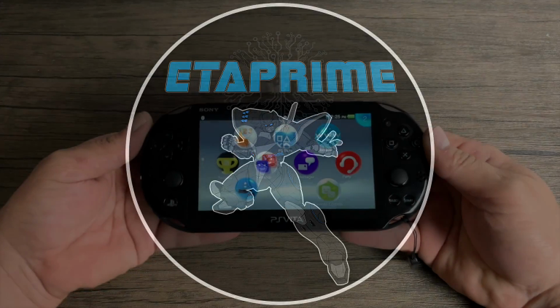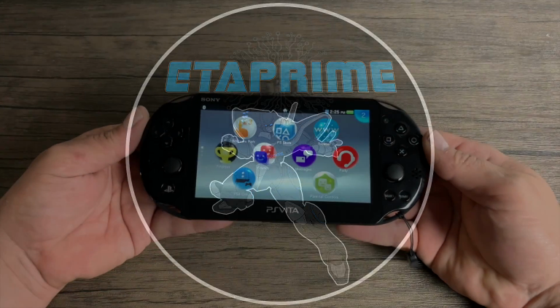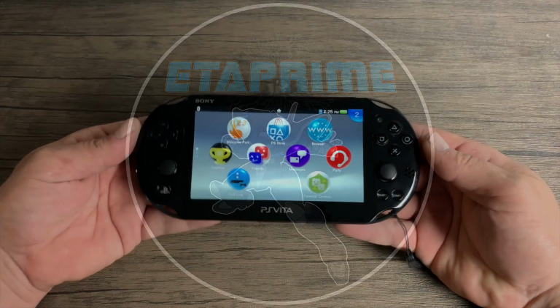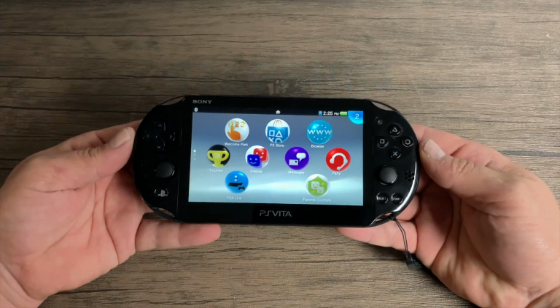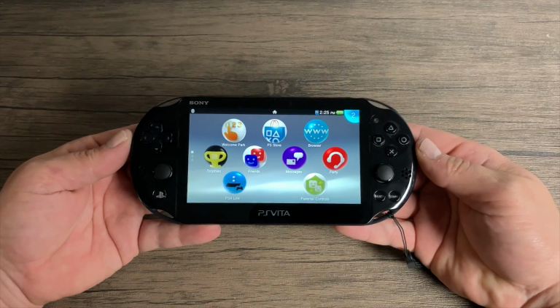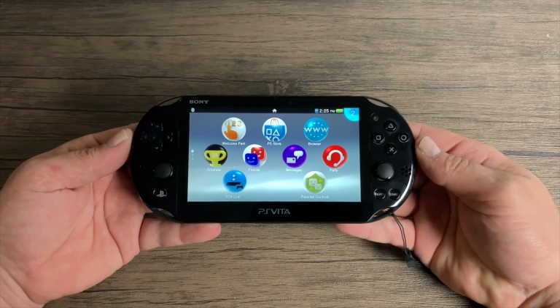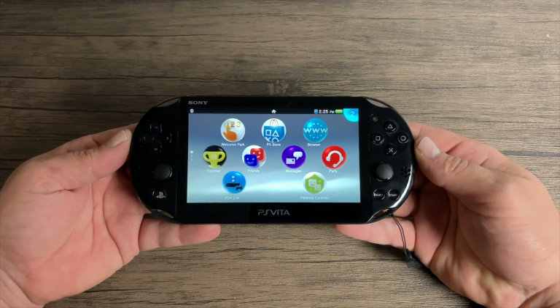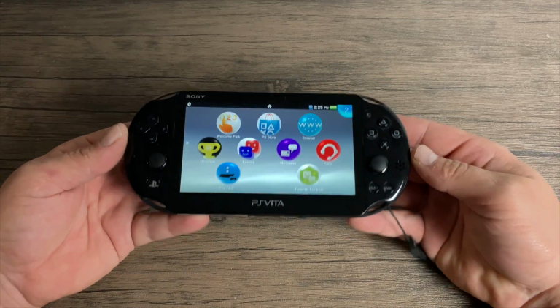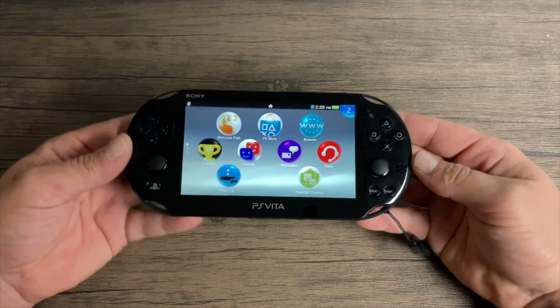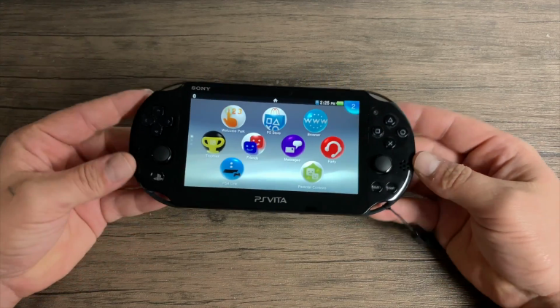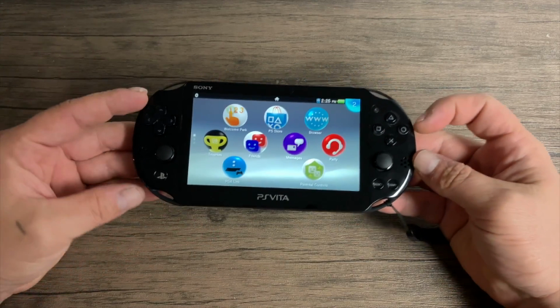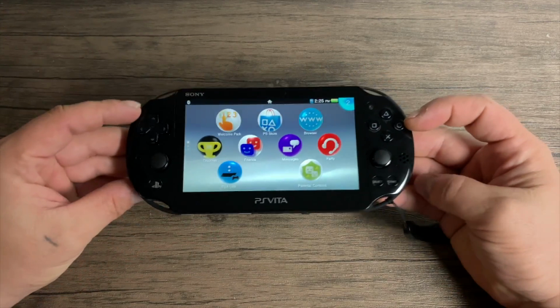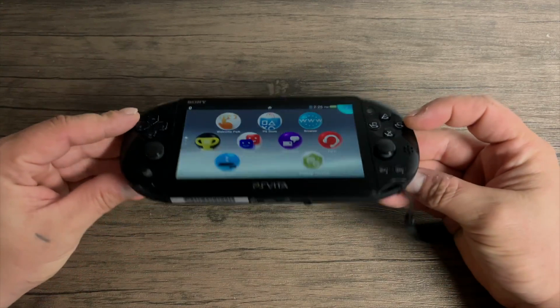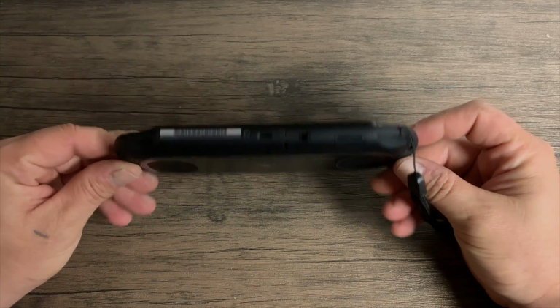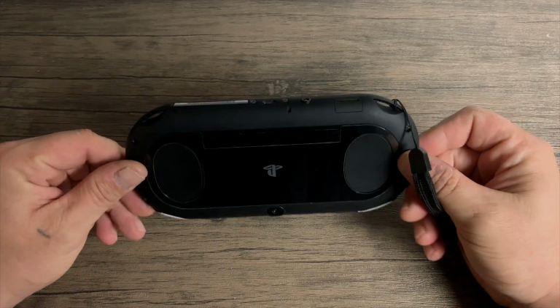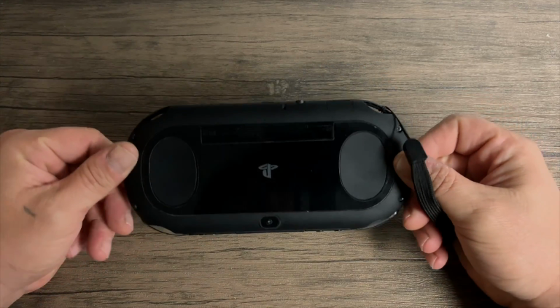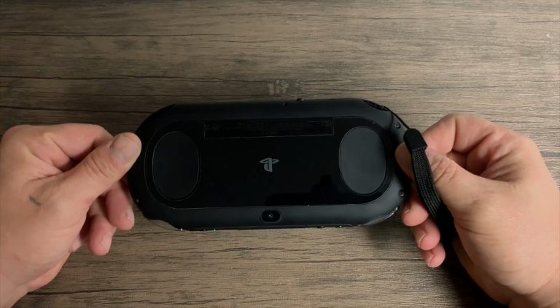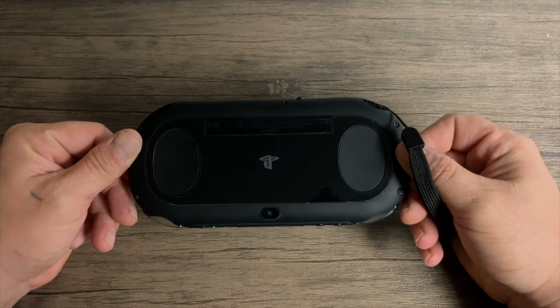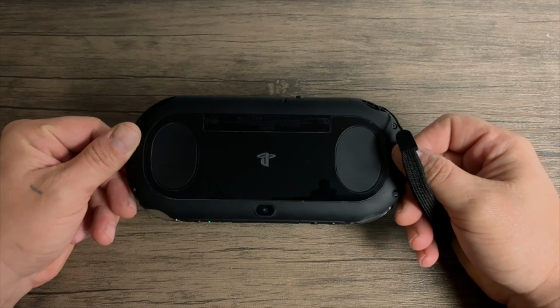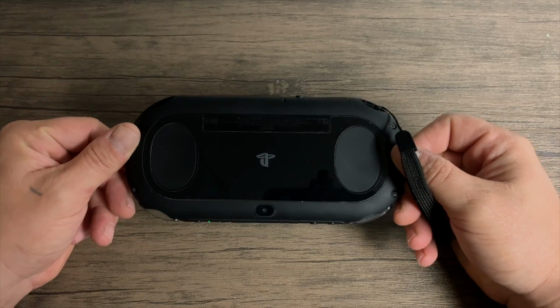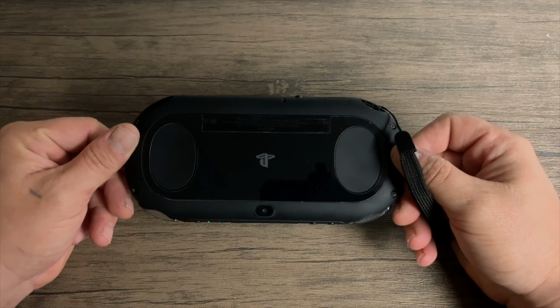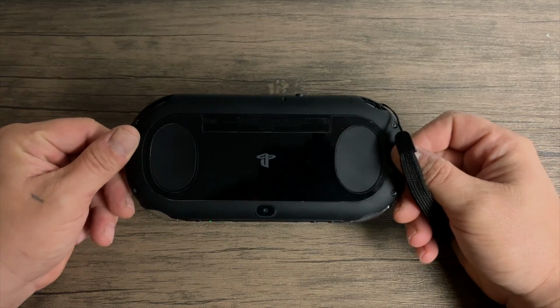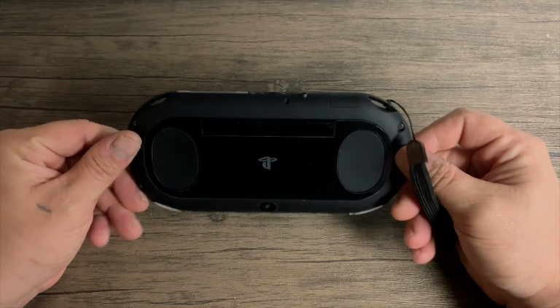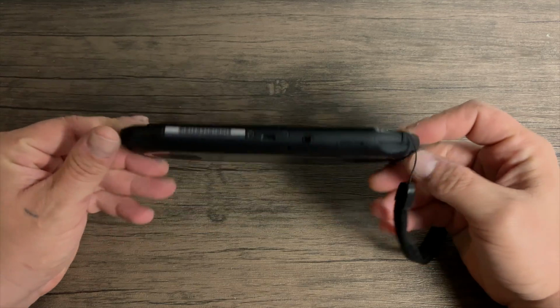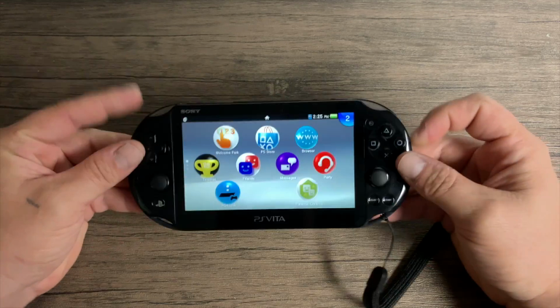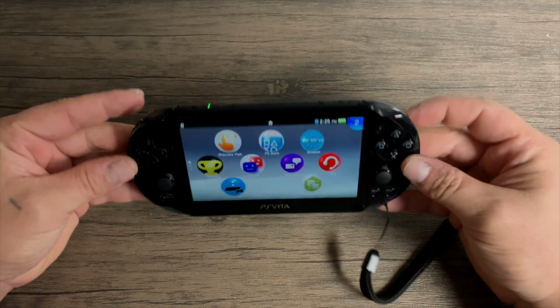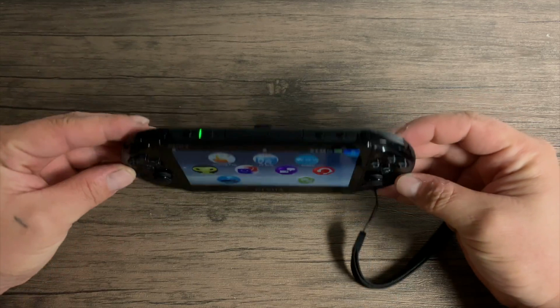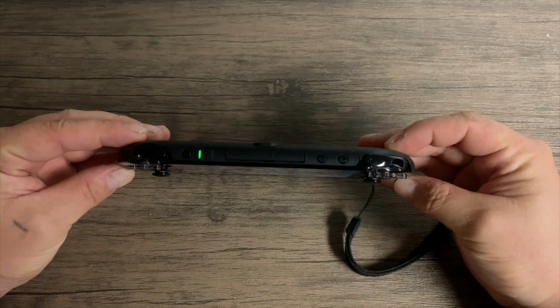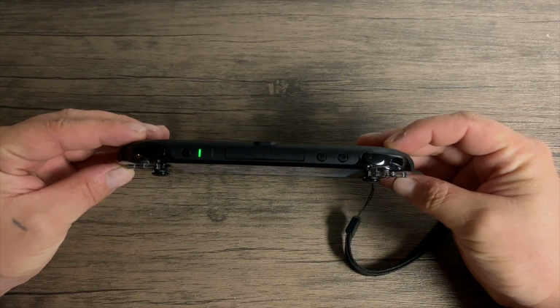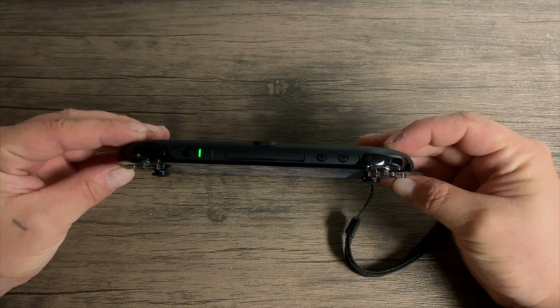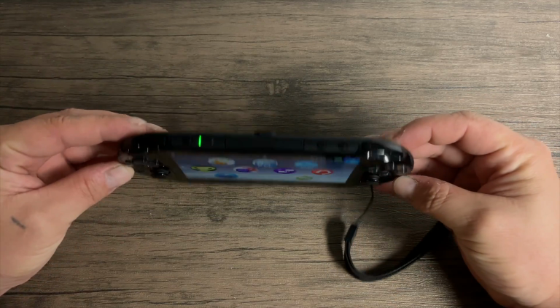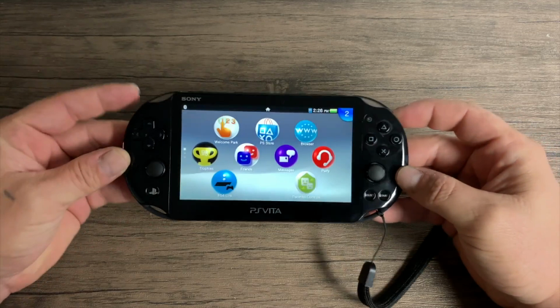What's going on everybody? It's ETA Prime back here again. Today I'm going to be taking a look at some emulation on the PlayStation Vita.